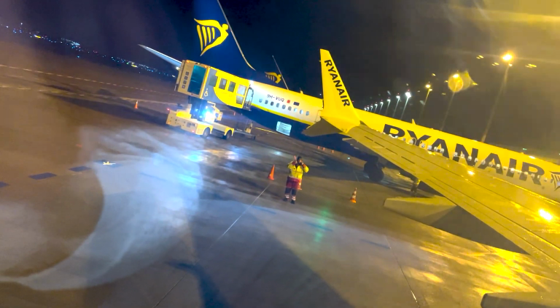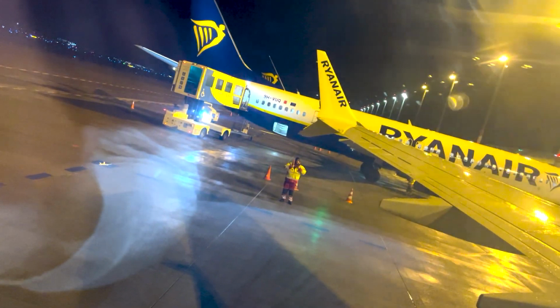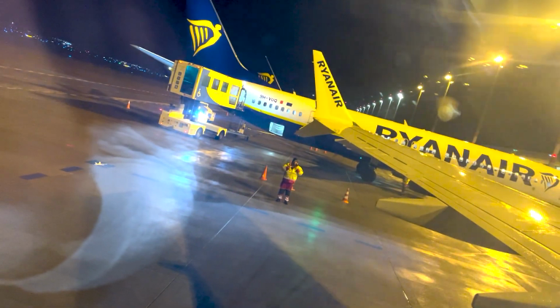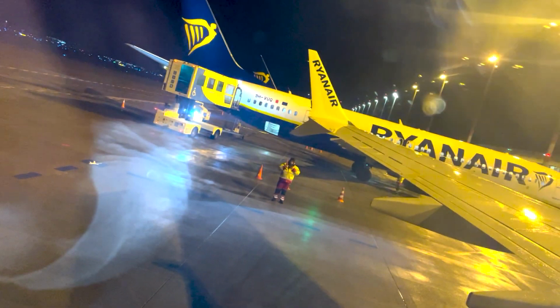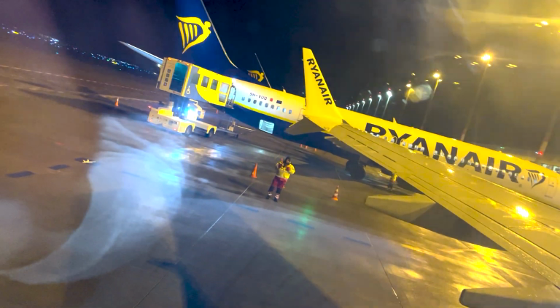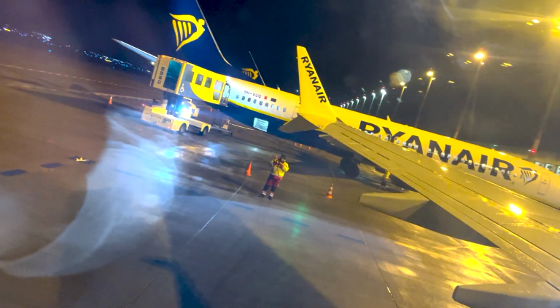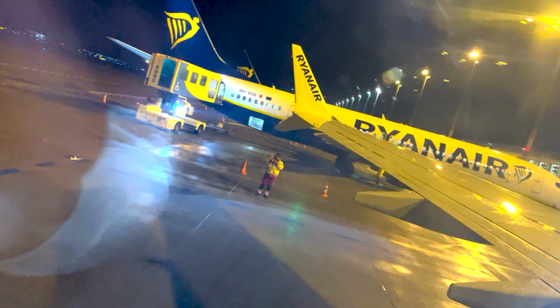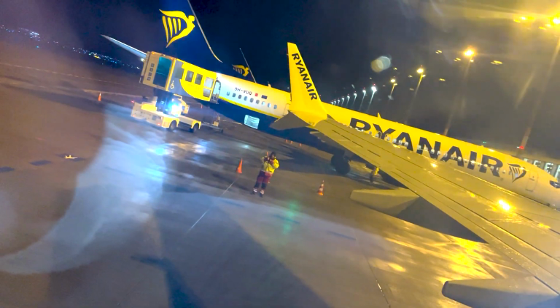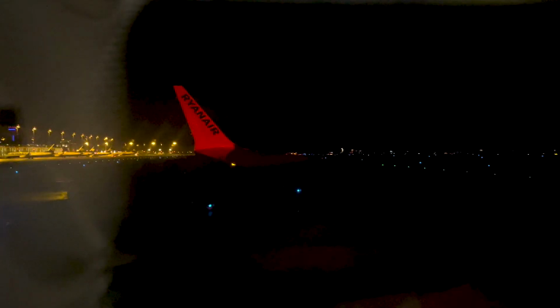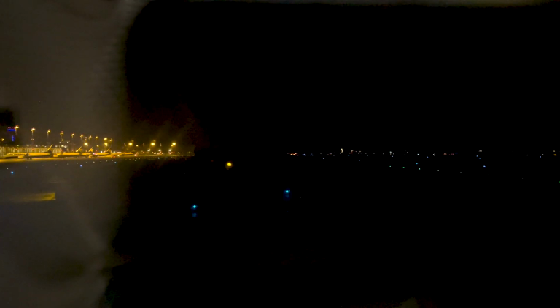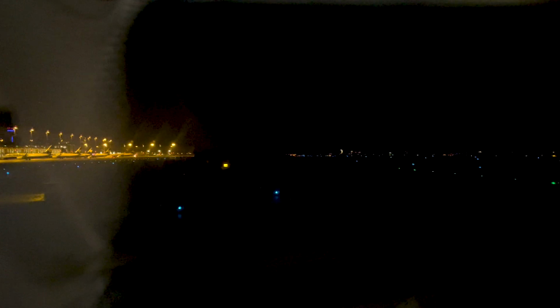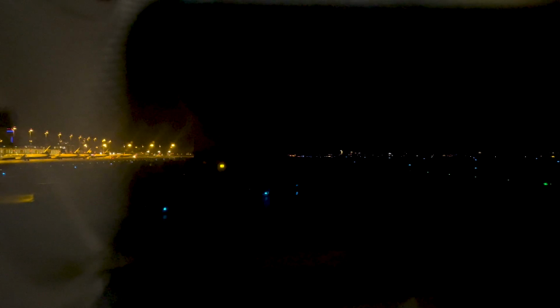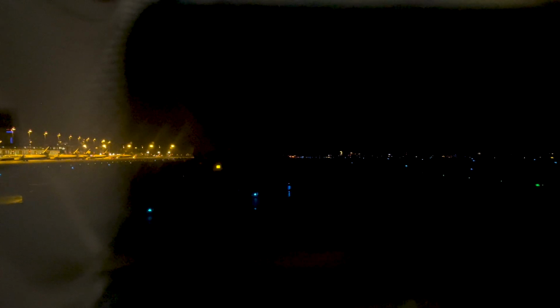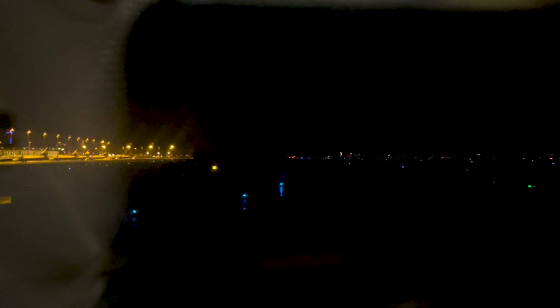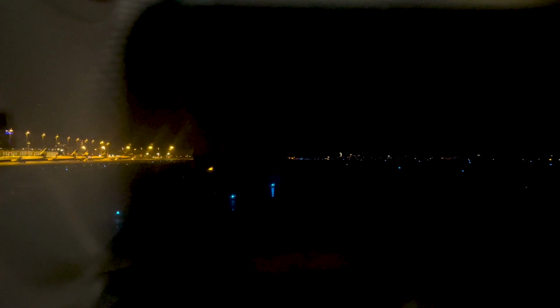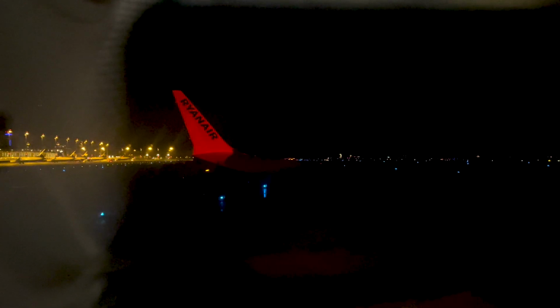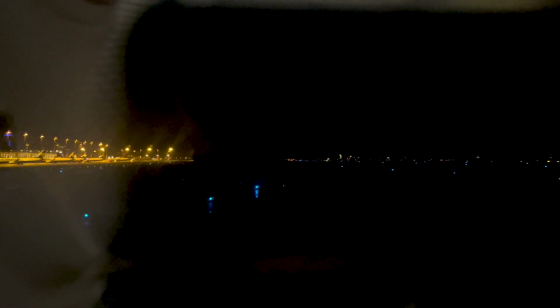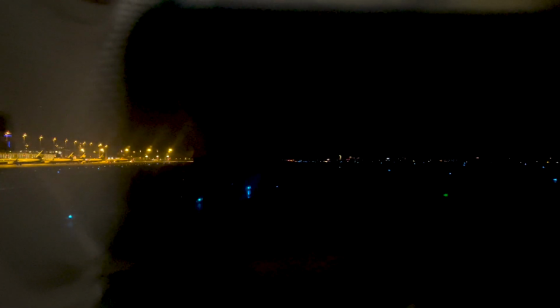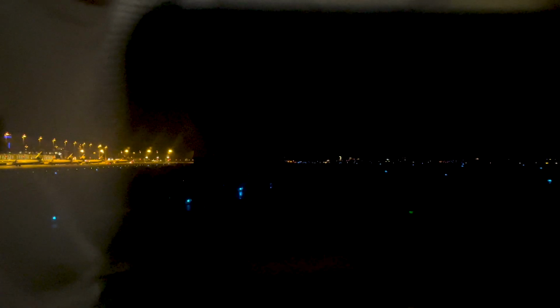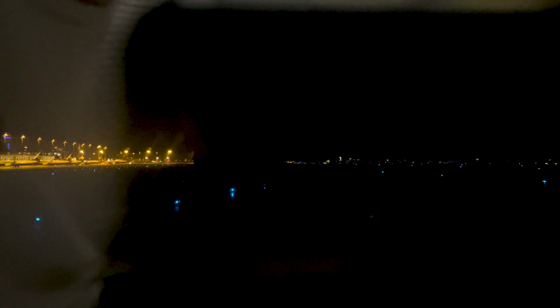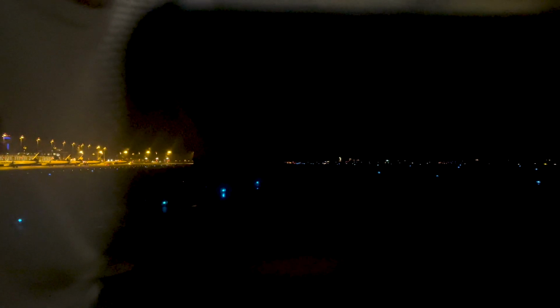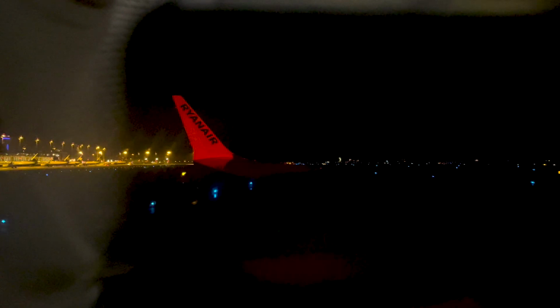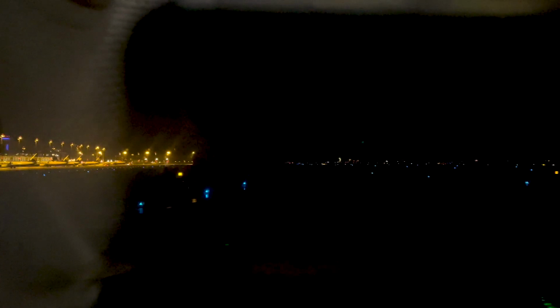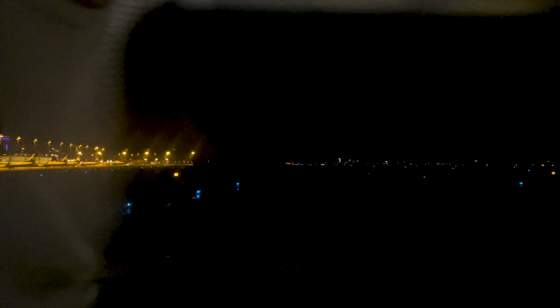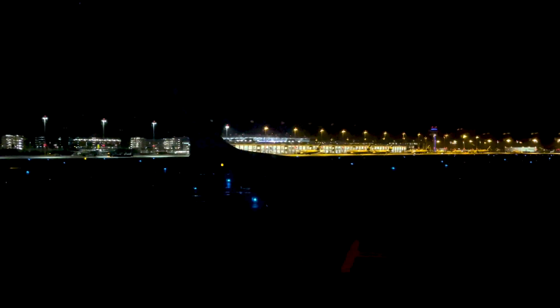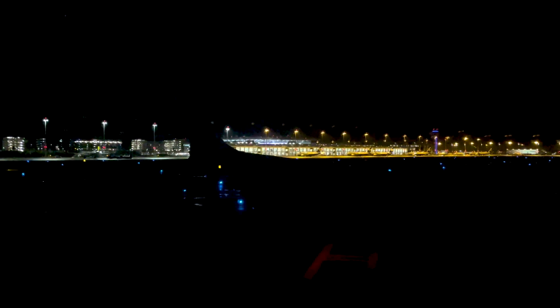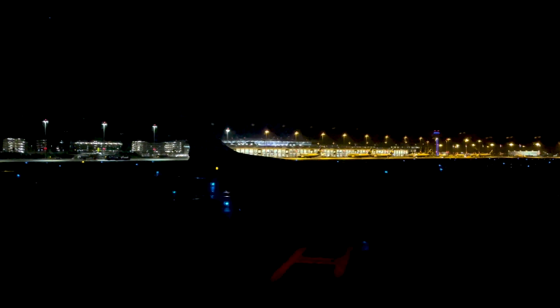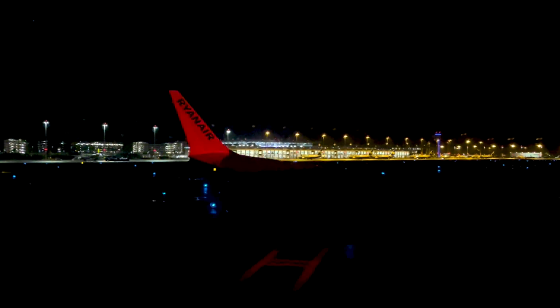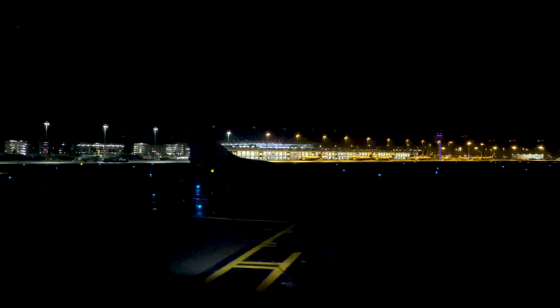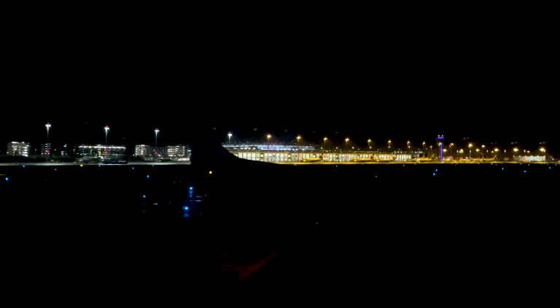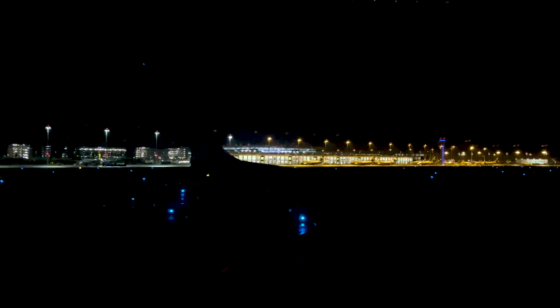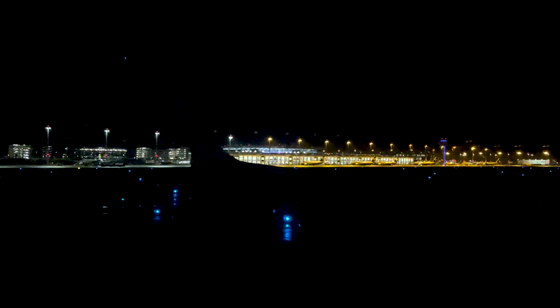And now we are leaving Berlin heading for Barcelona. Here we can watch the takeoff of our plane.